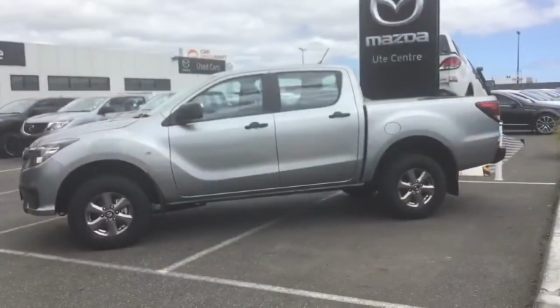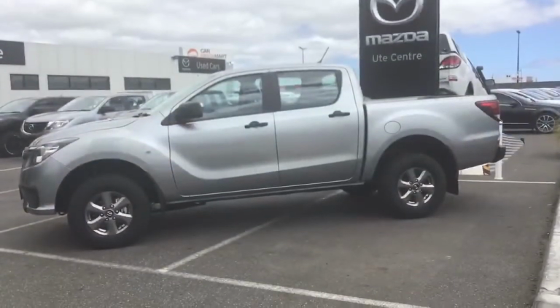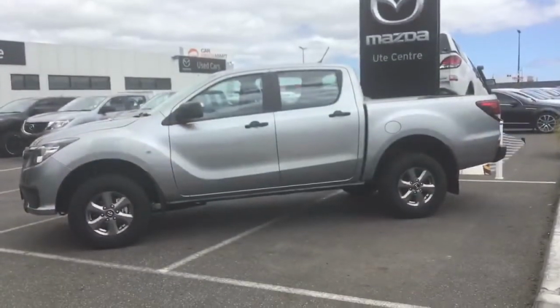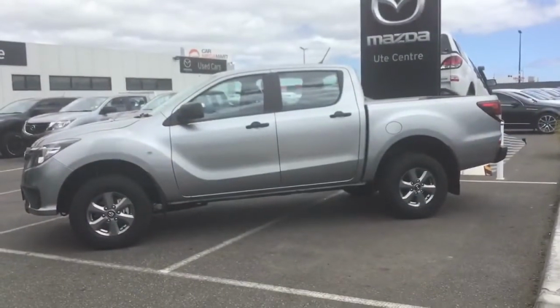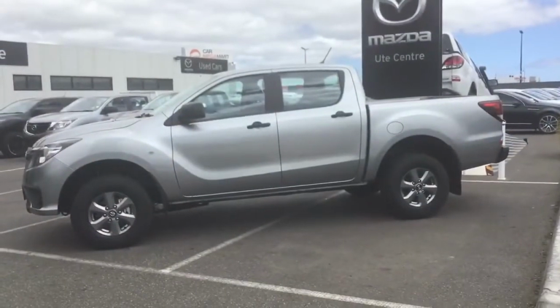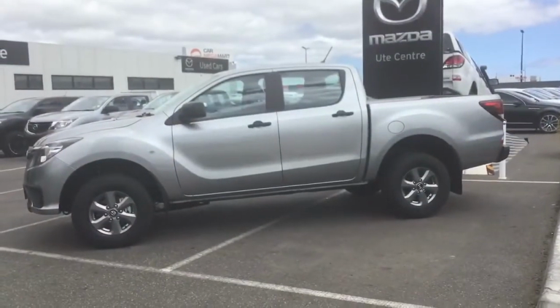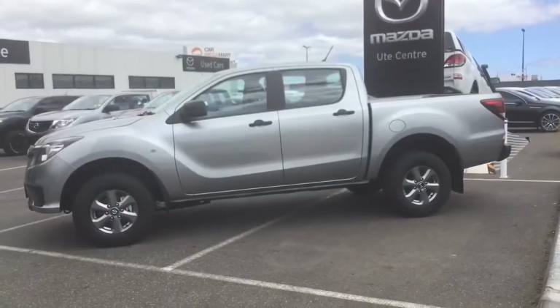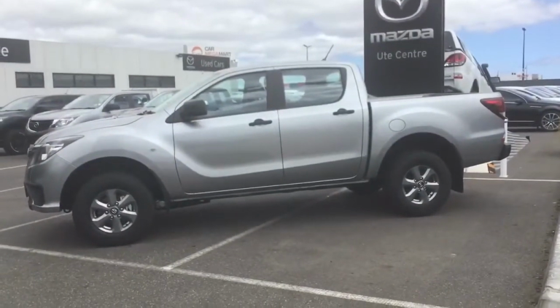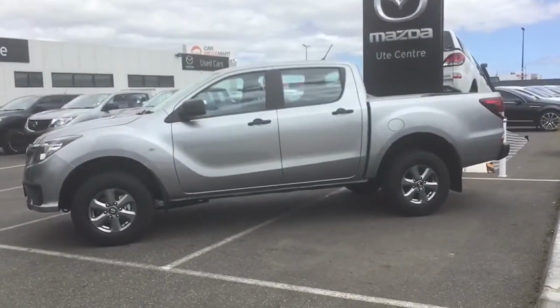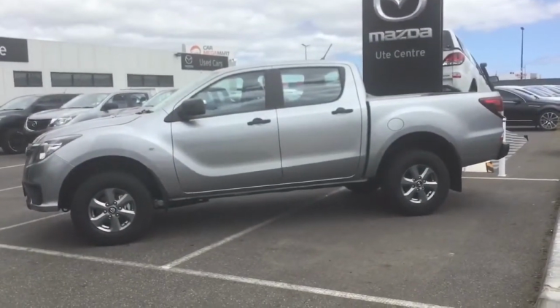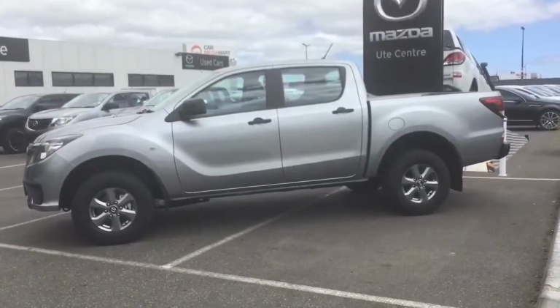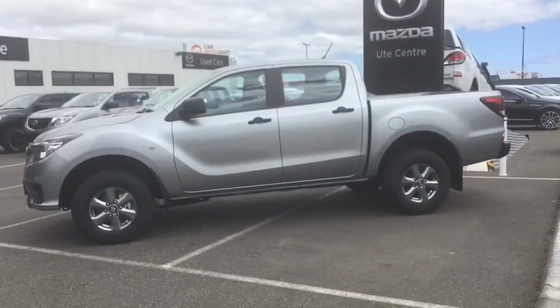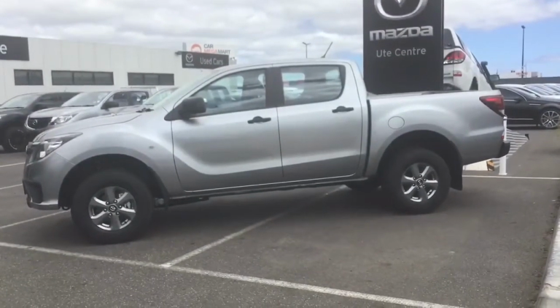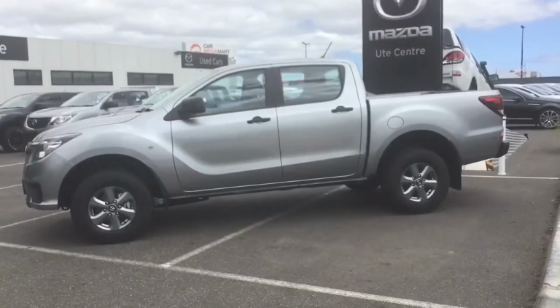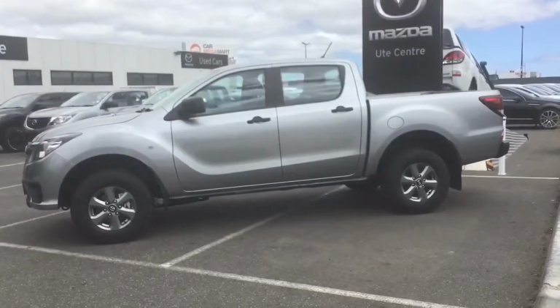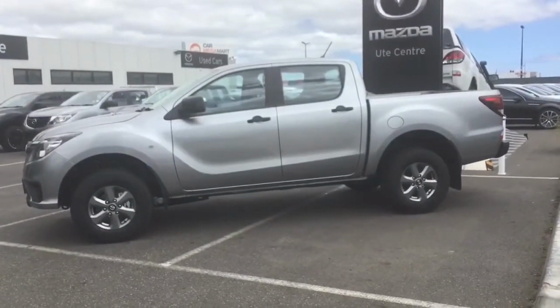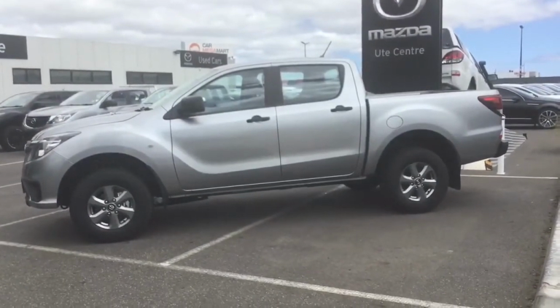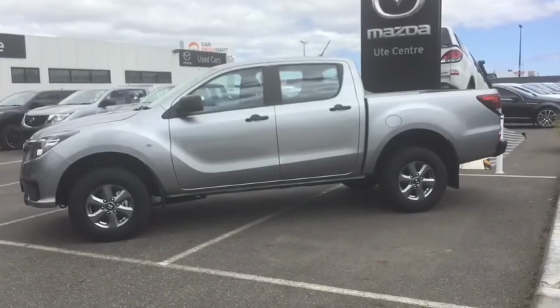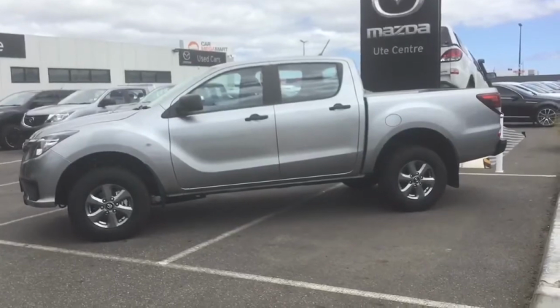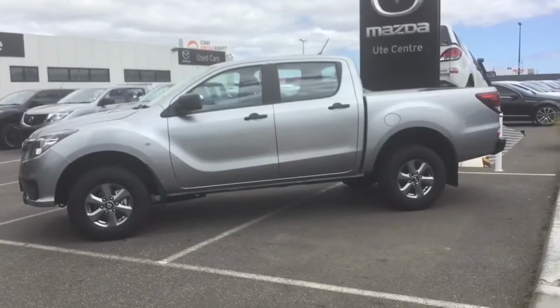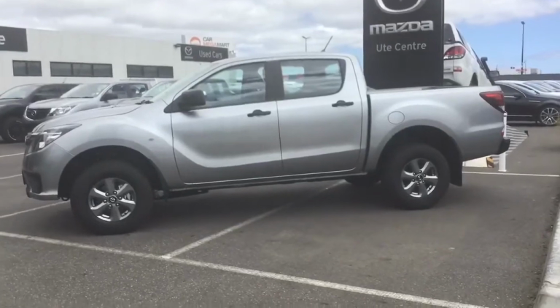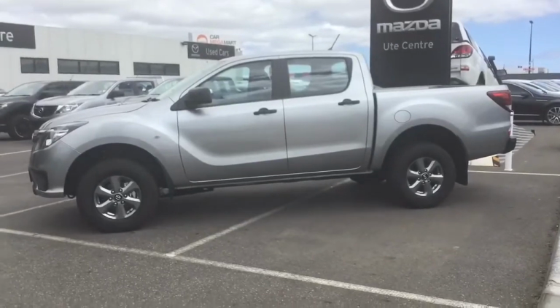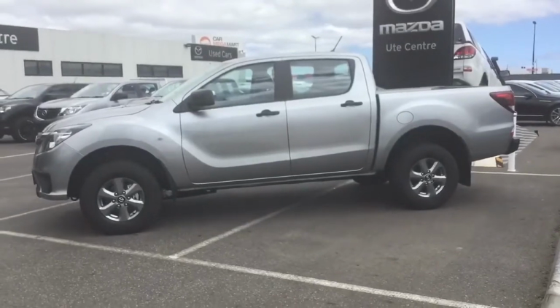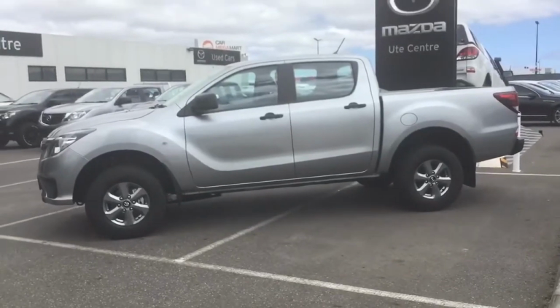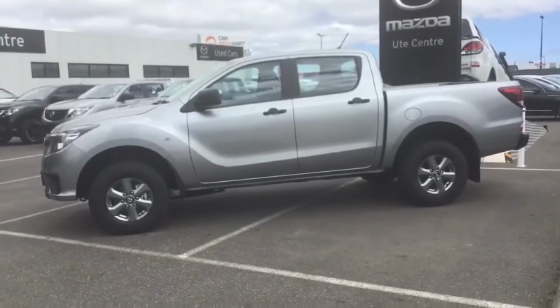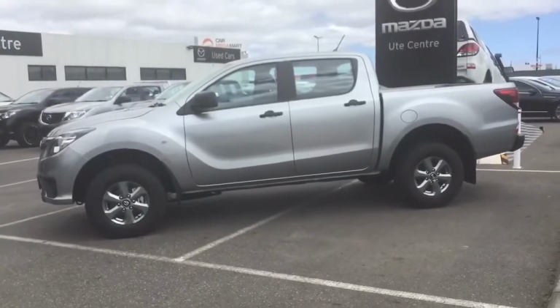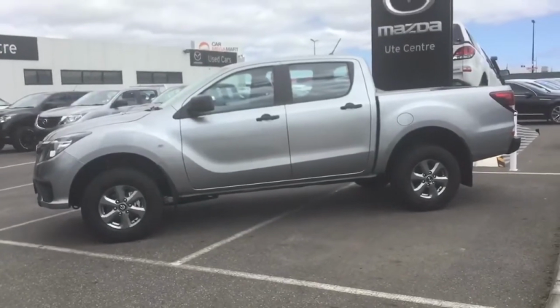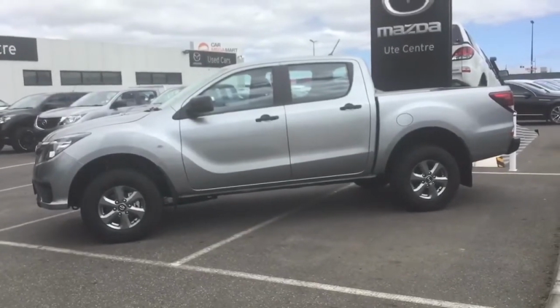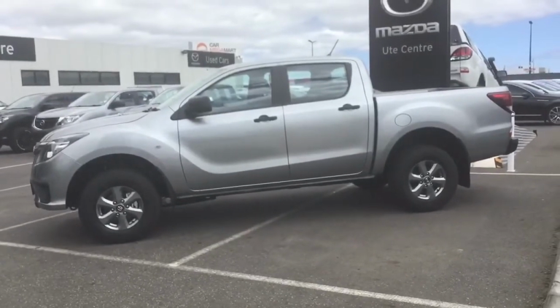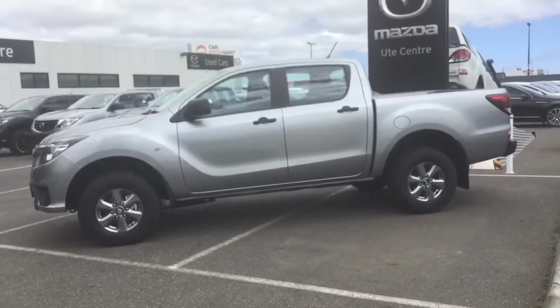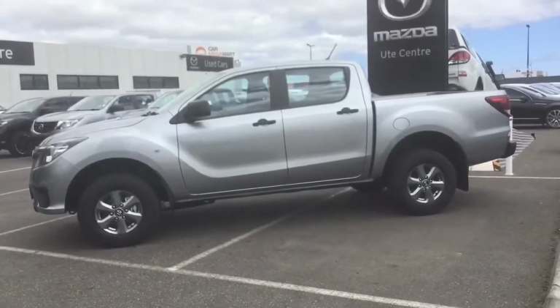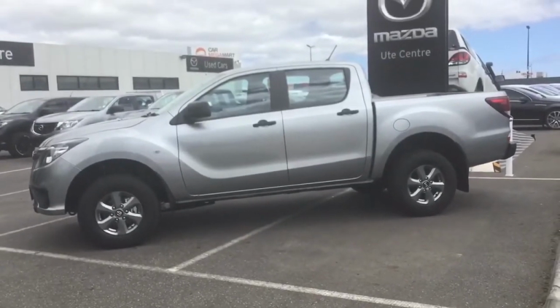Around to the side of the car you can see the BT50 XT is fitted with 16-inch alloy wheels and has nice wide side mirrors, so it's easy to see while you're towing.